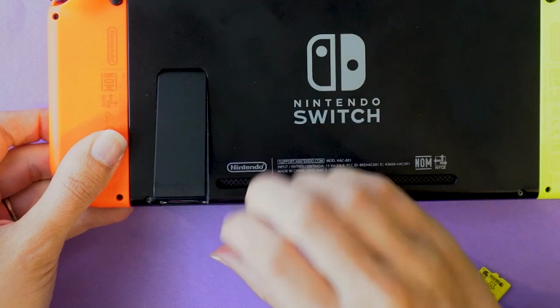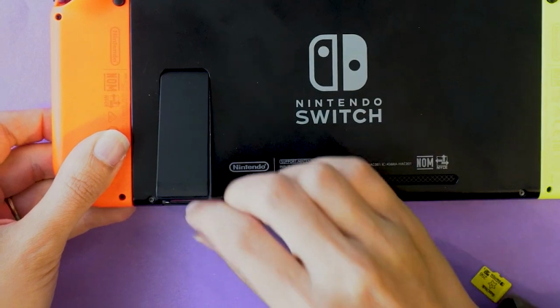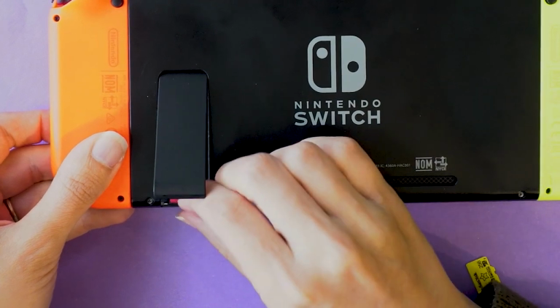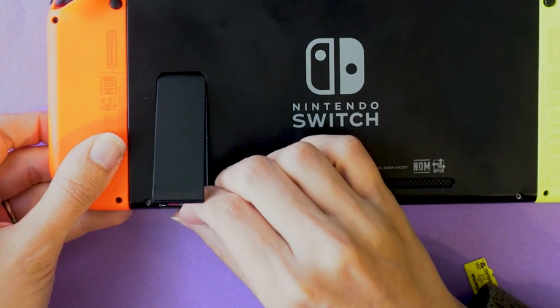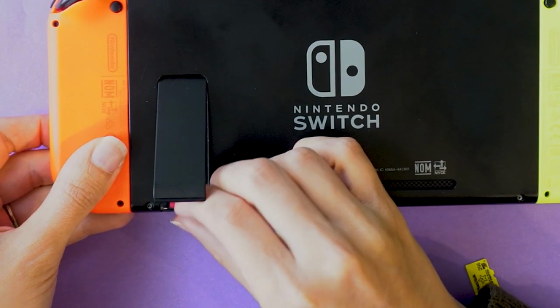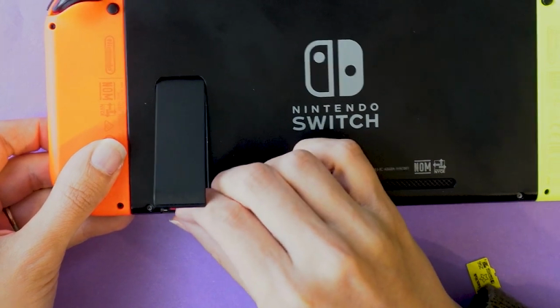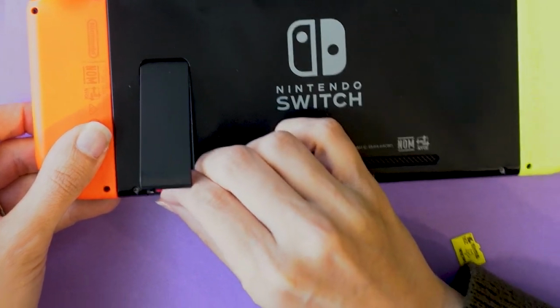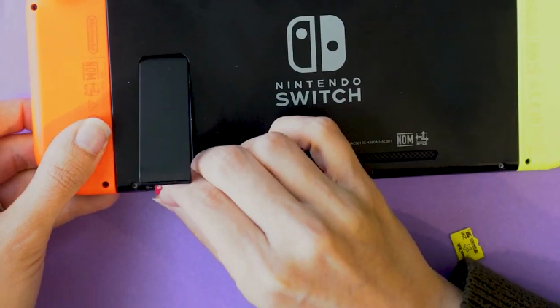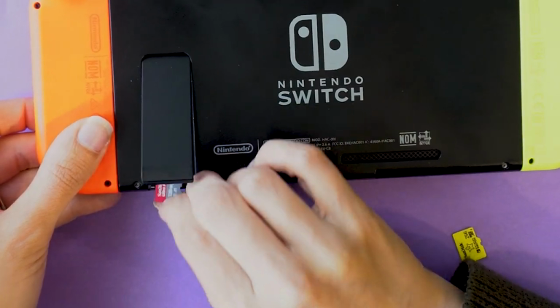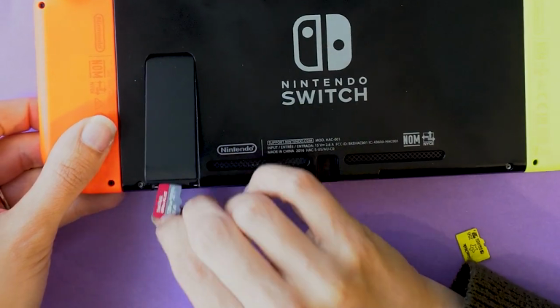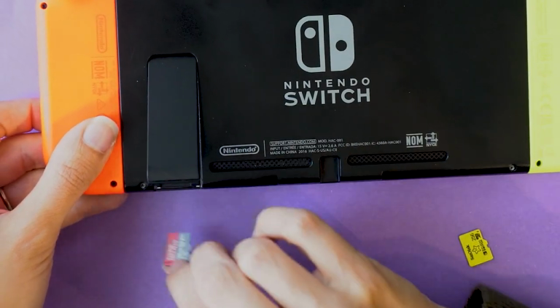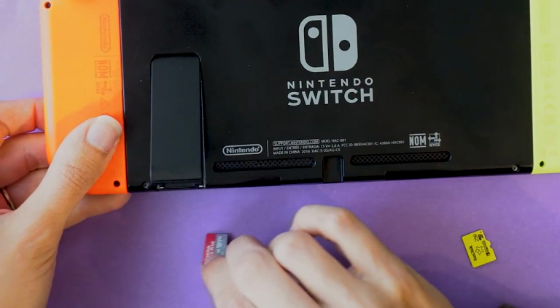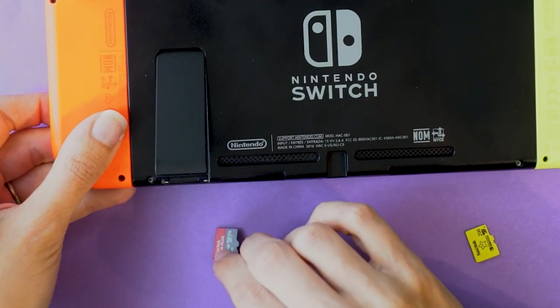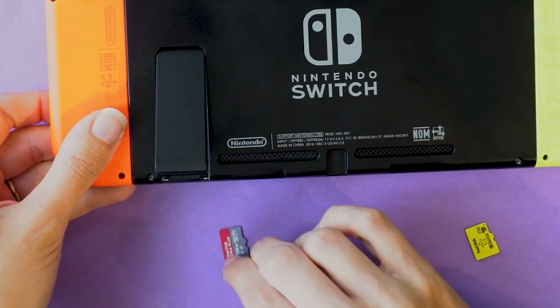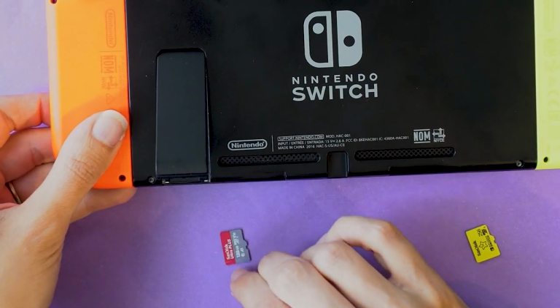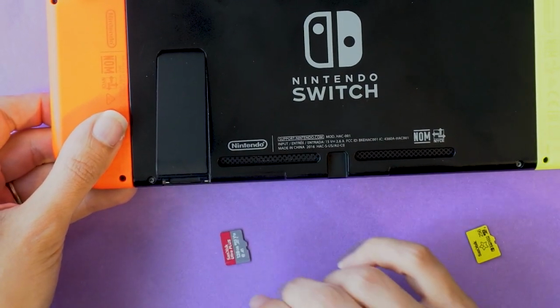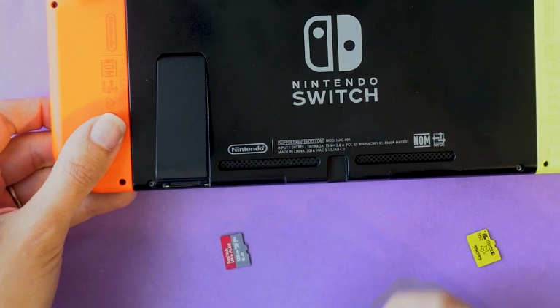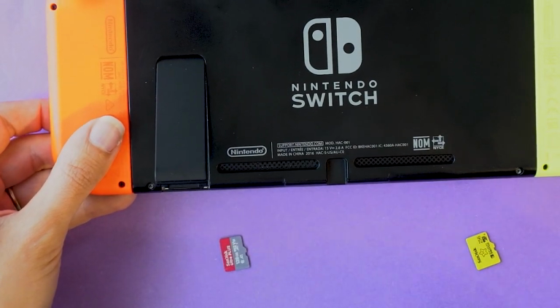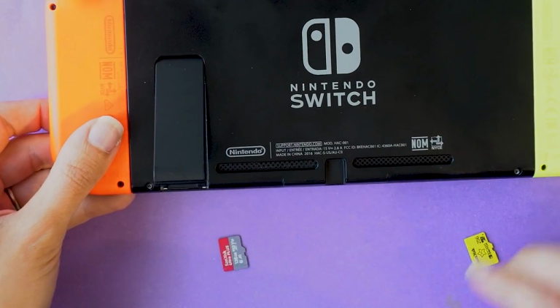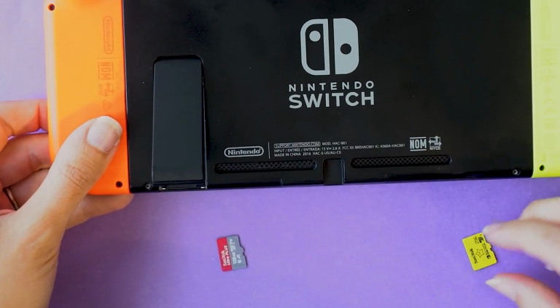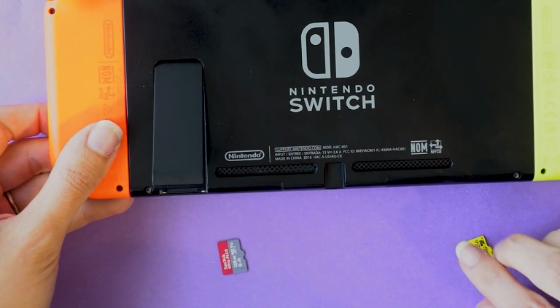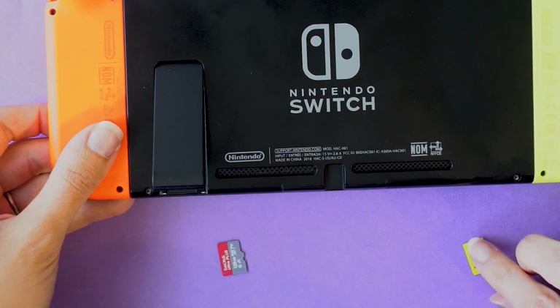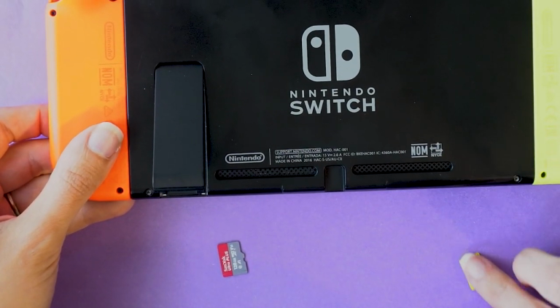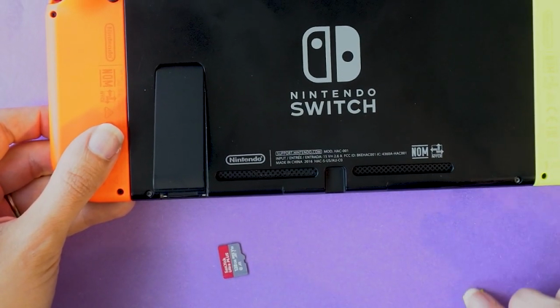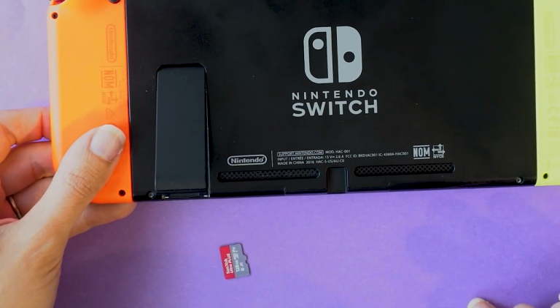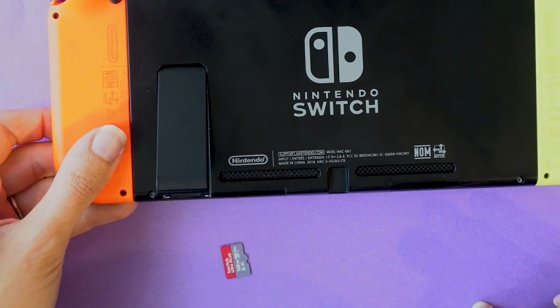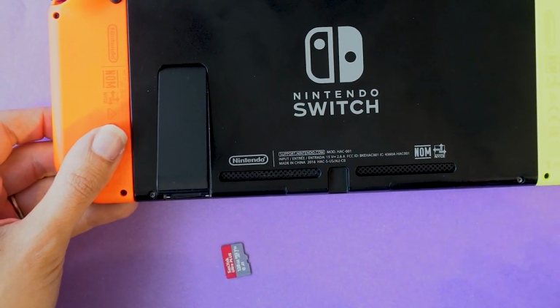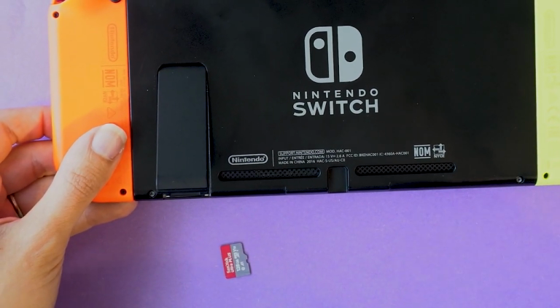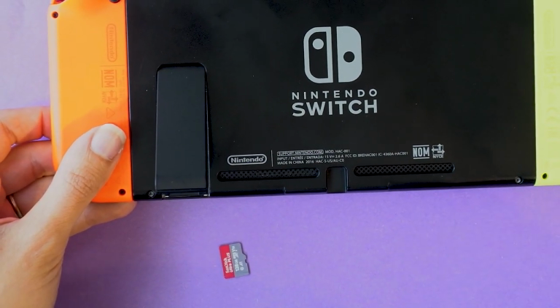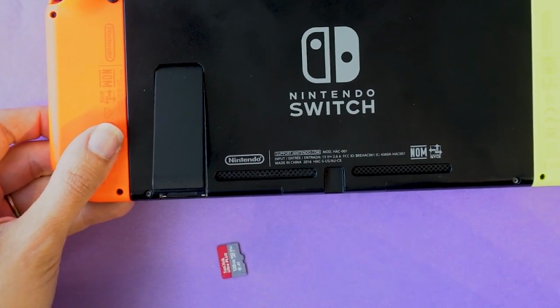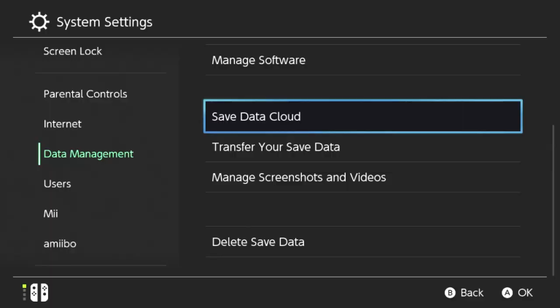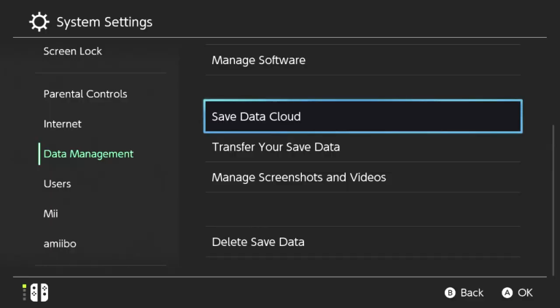Today I'm going to show you how to move data to a new microSD card without a computer on the Nintendo Switch.